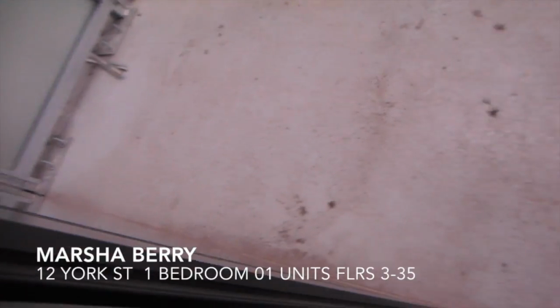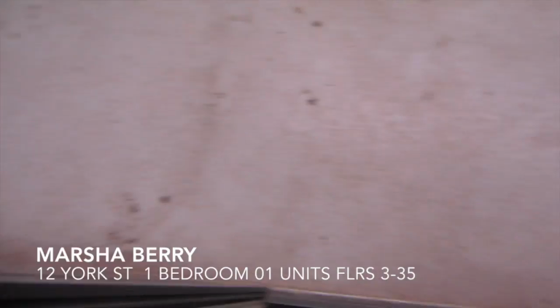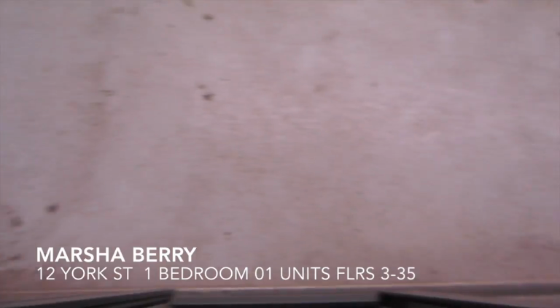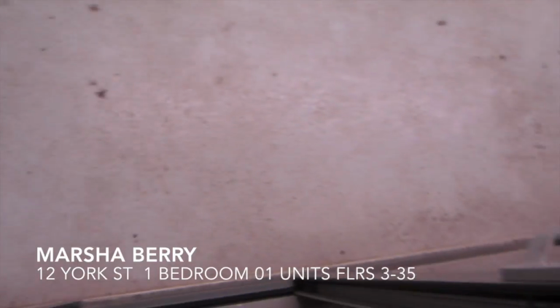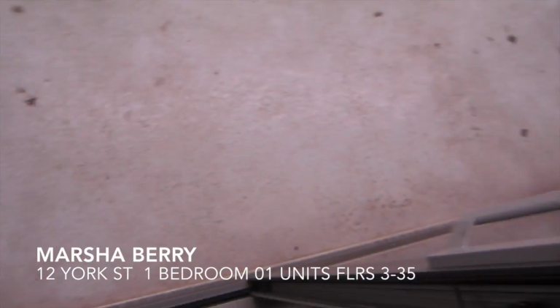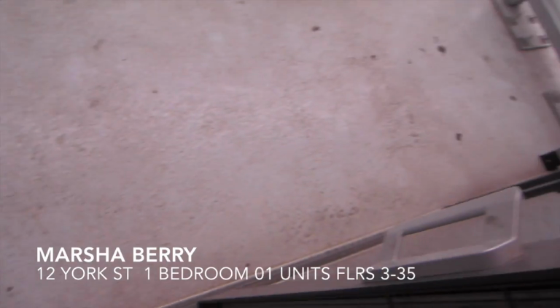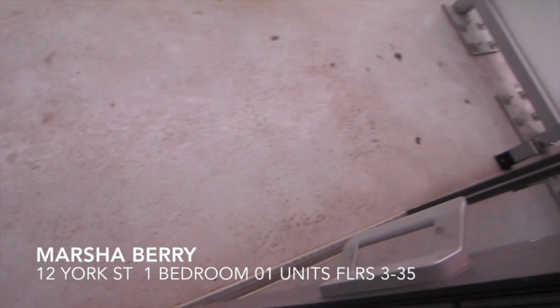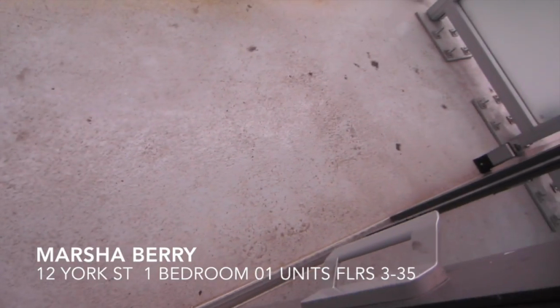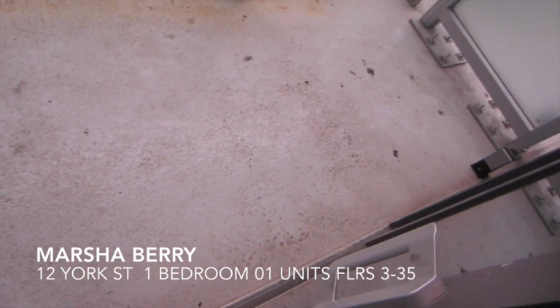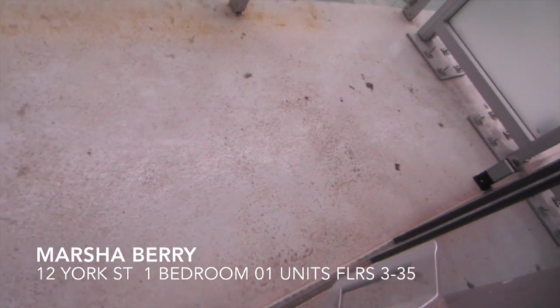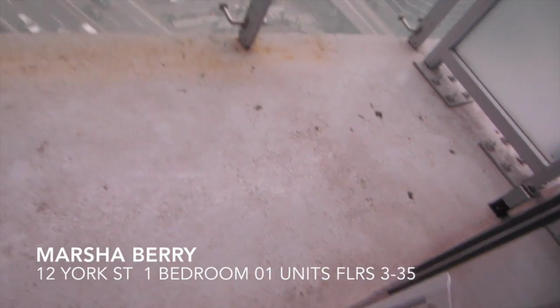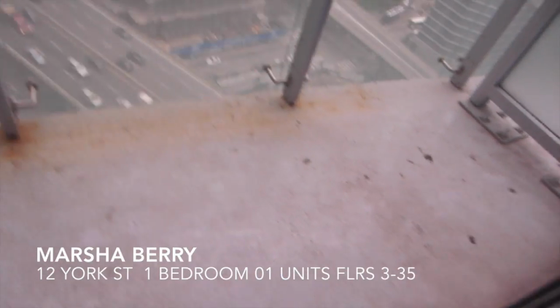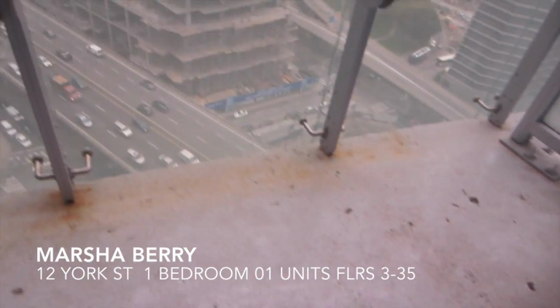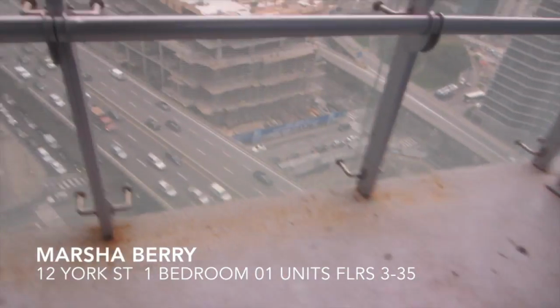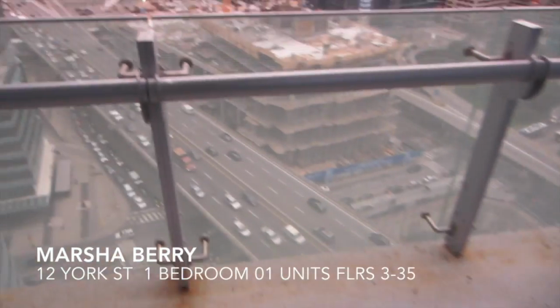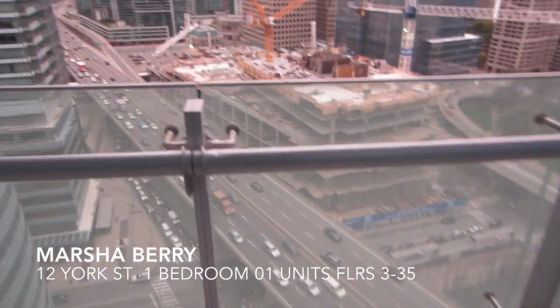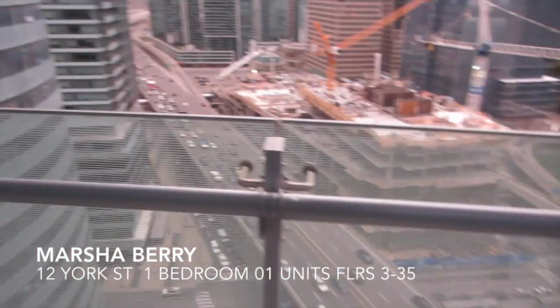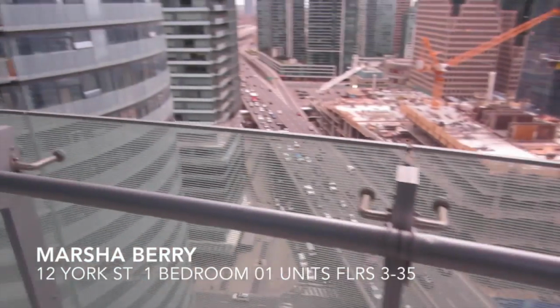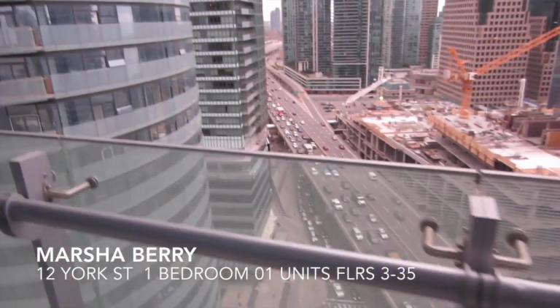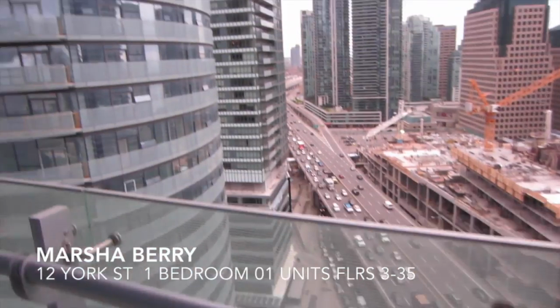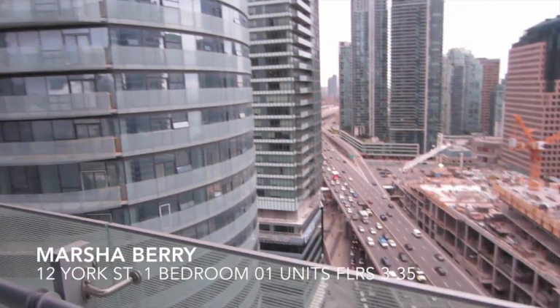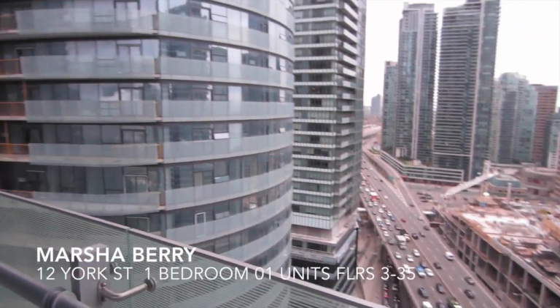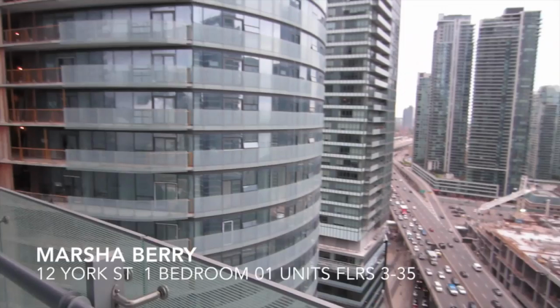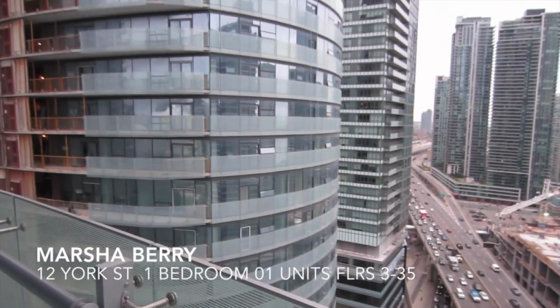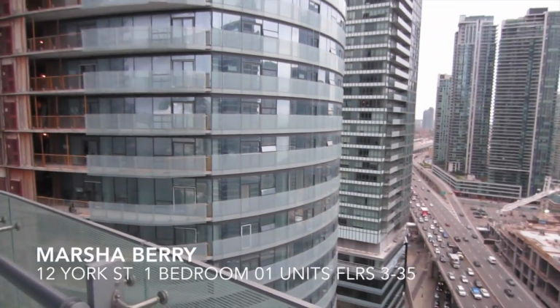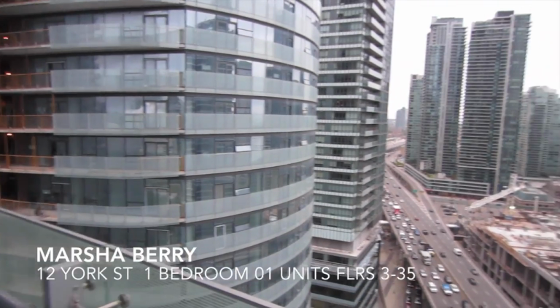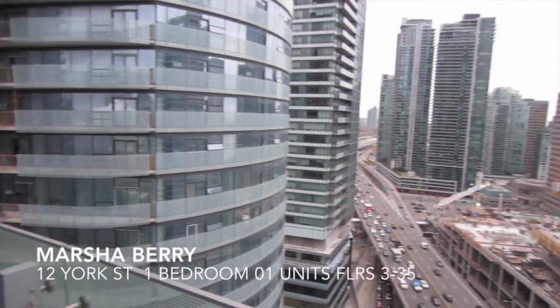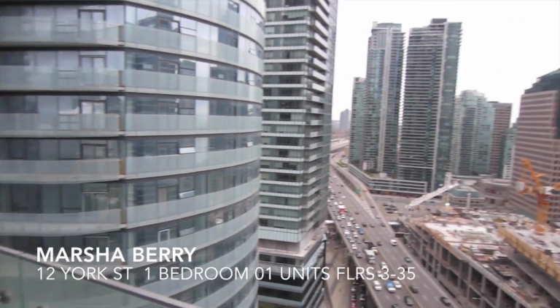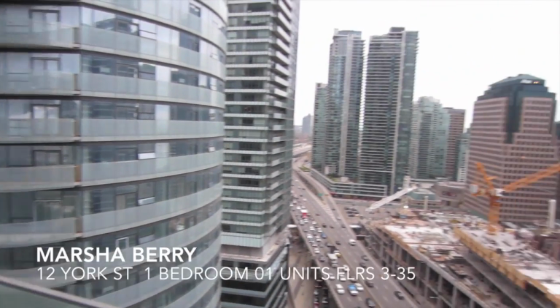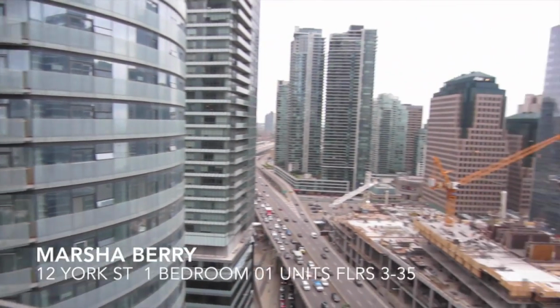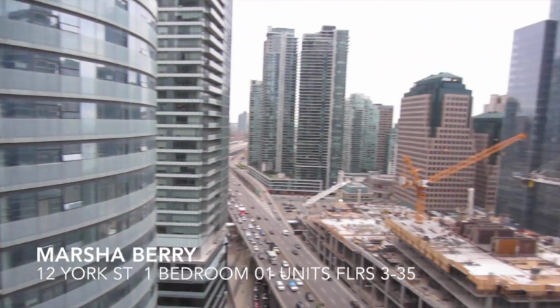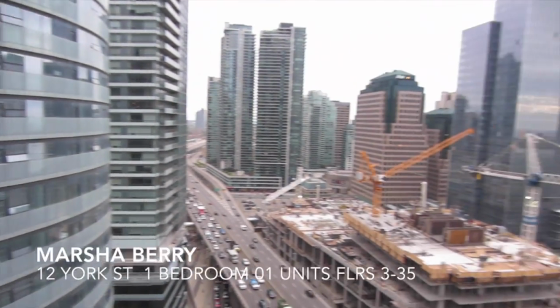The balcony runs the length of the unit. We have a great sight line here.